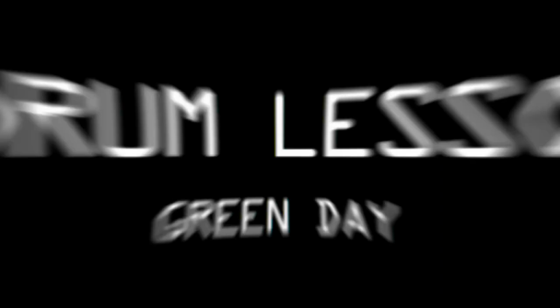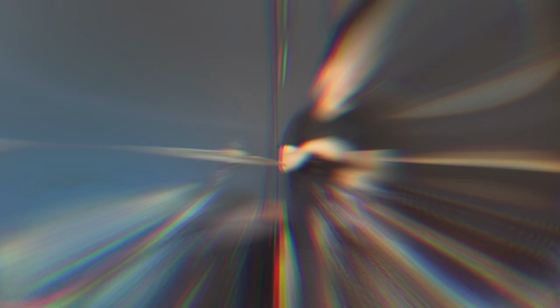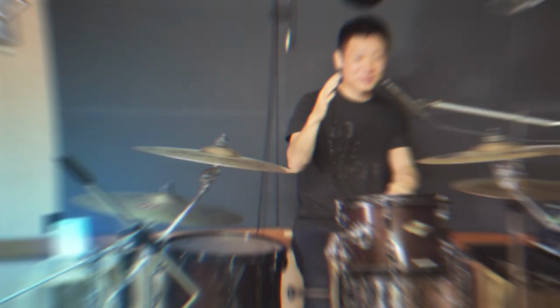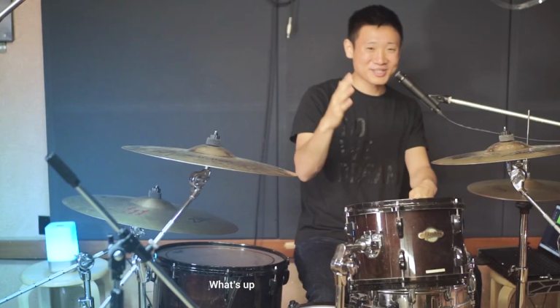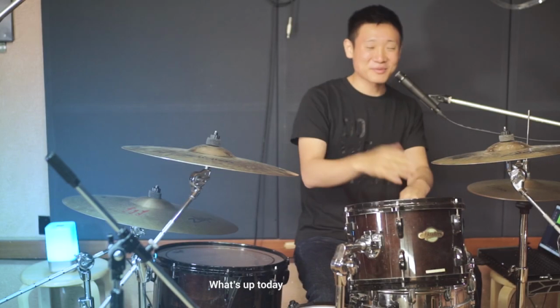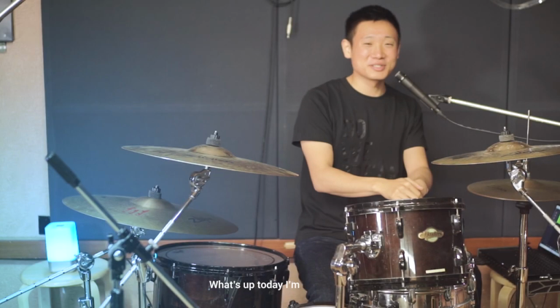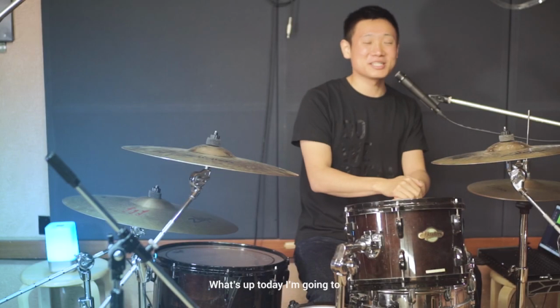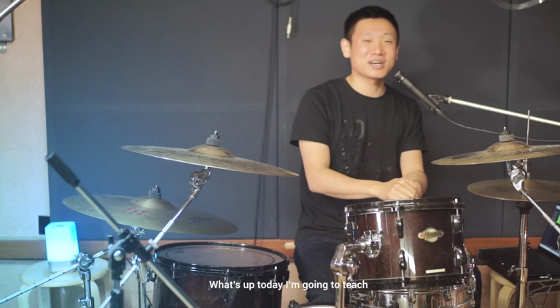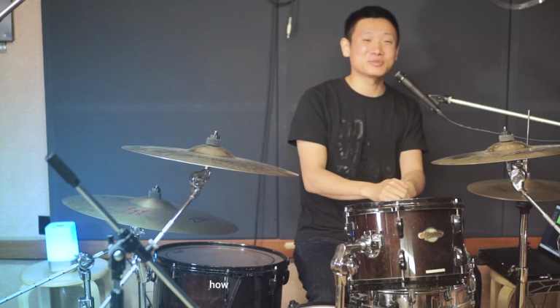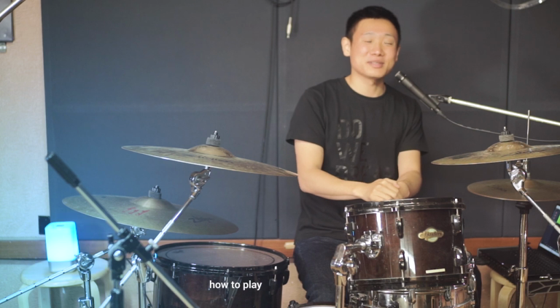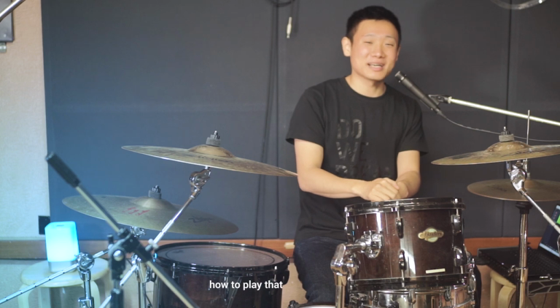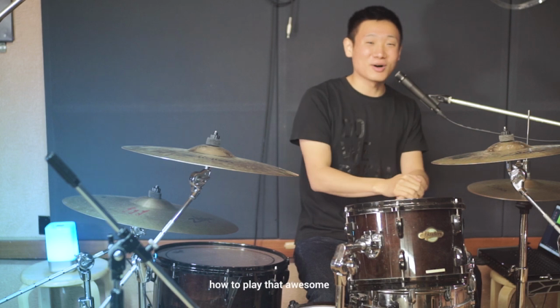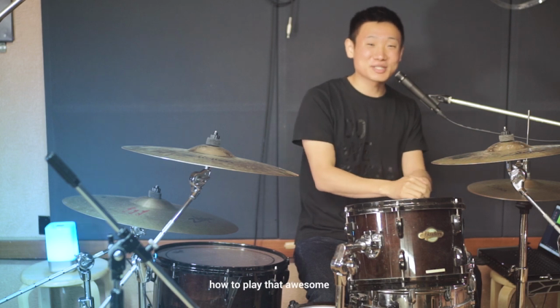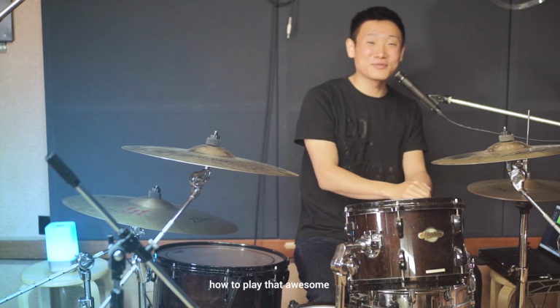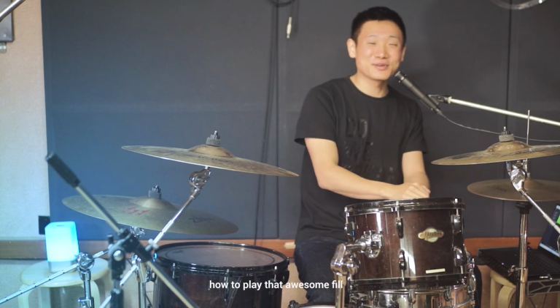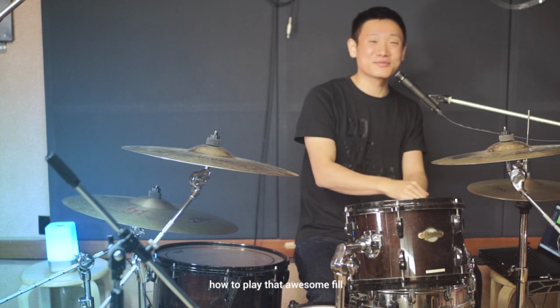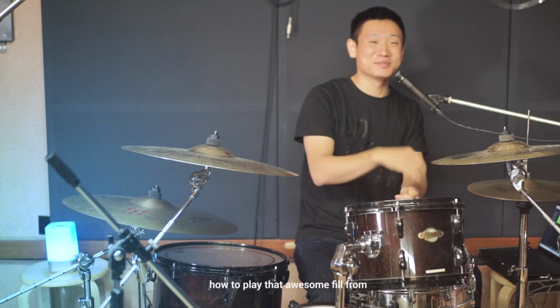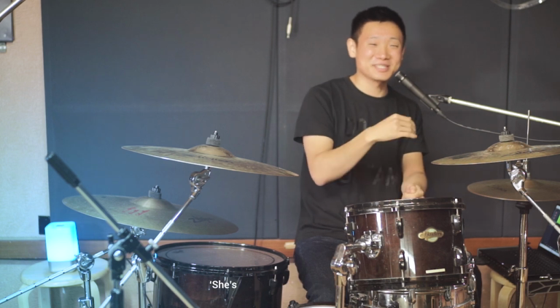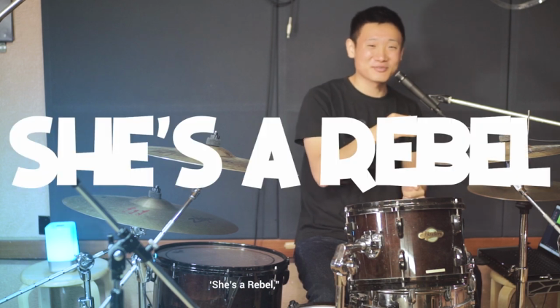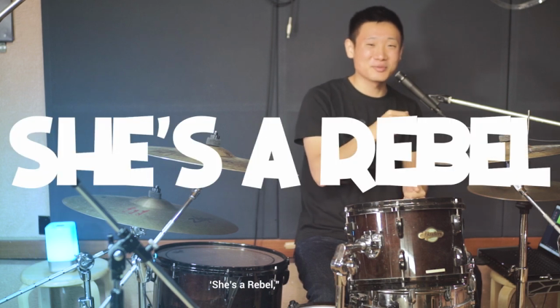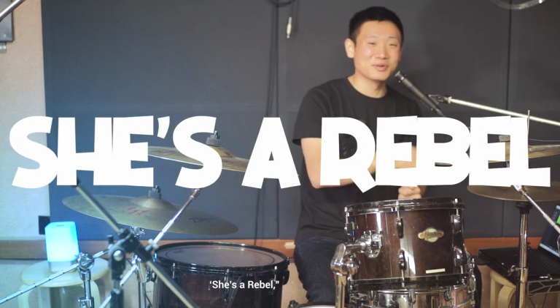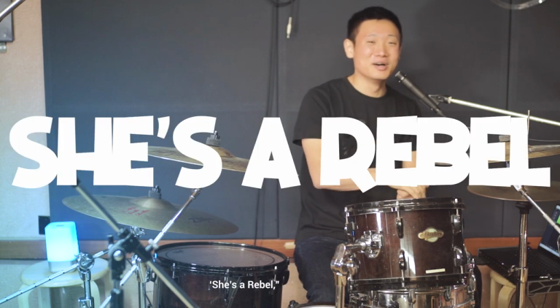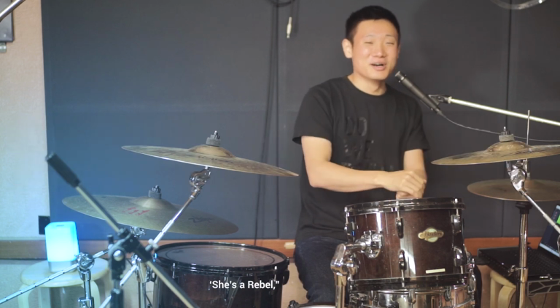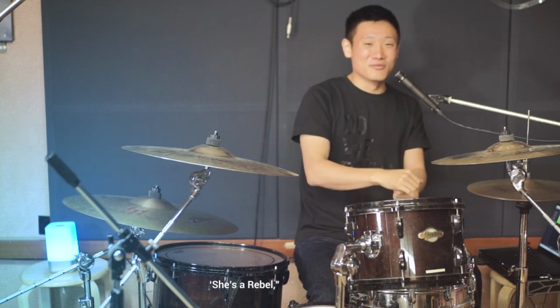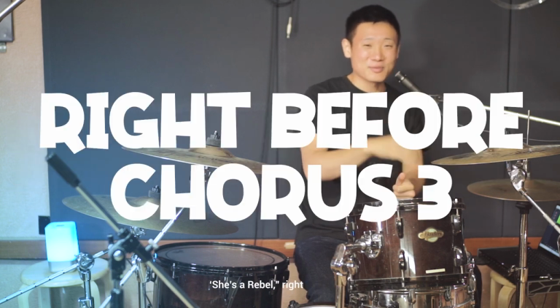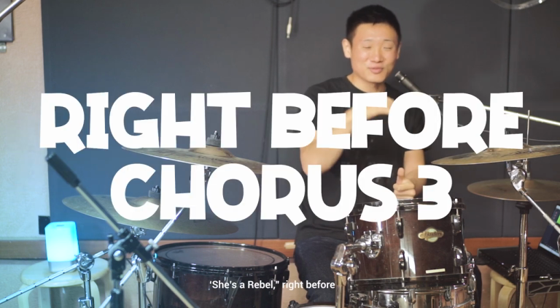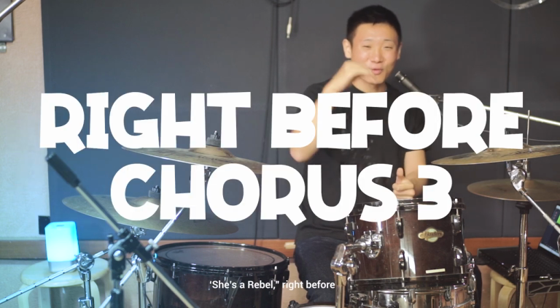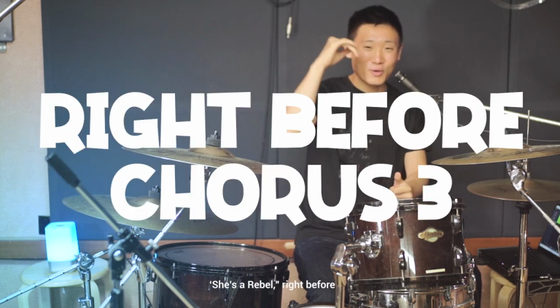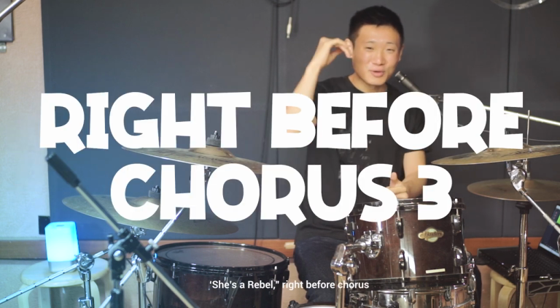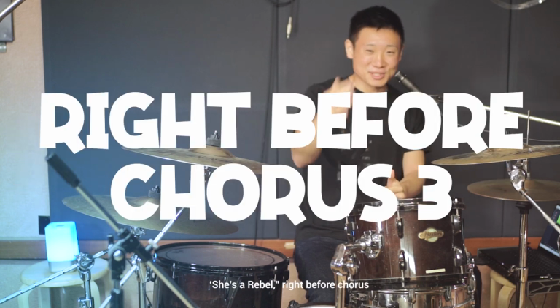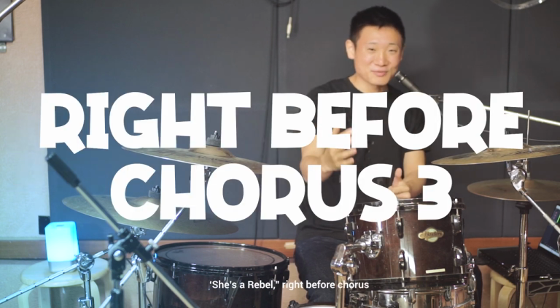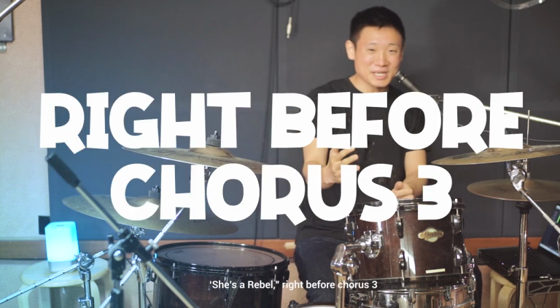What's up! Today I'm going to teach you how to play that awesome fill from 'She's a Rebel' right before chorus 3.